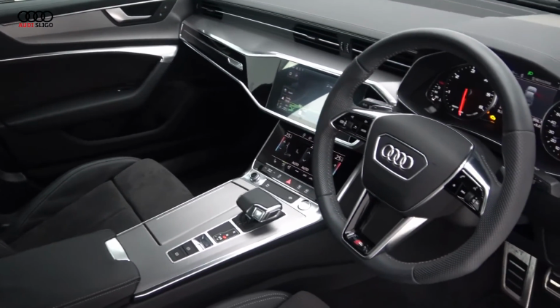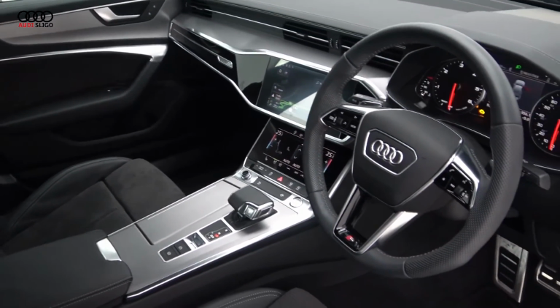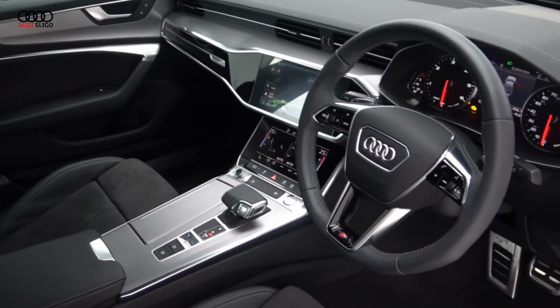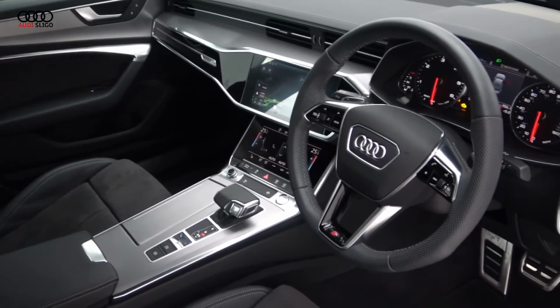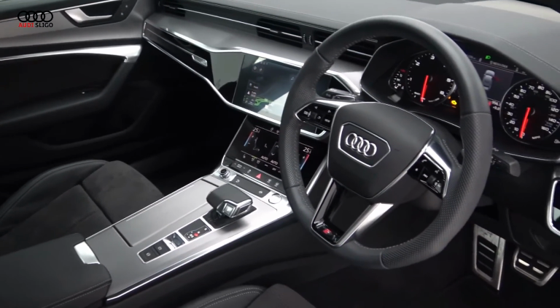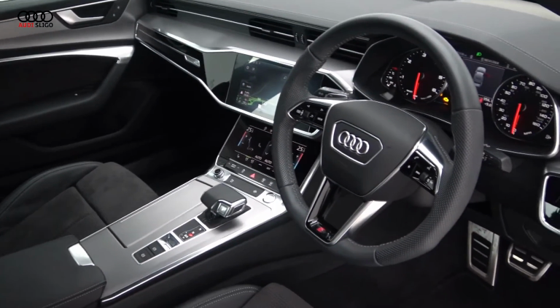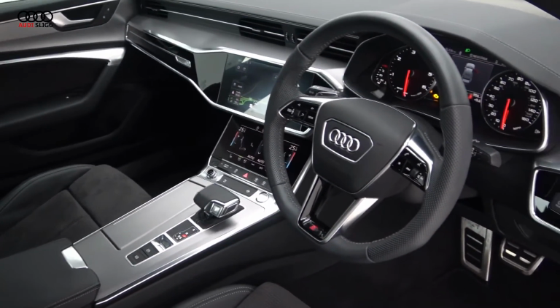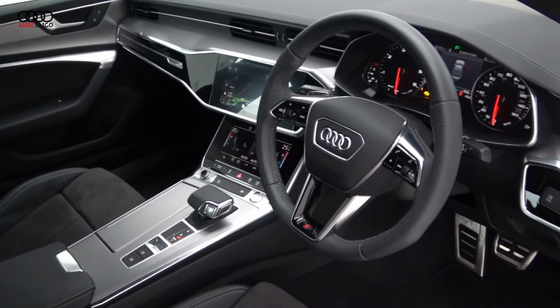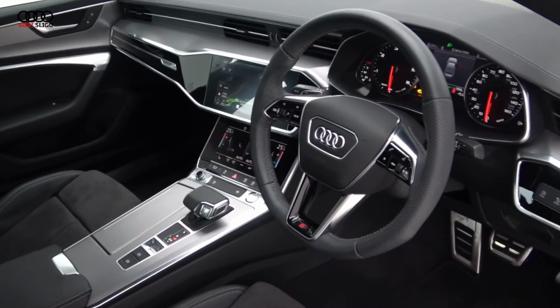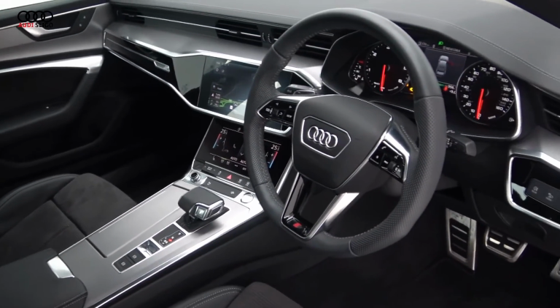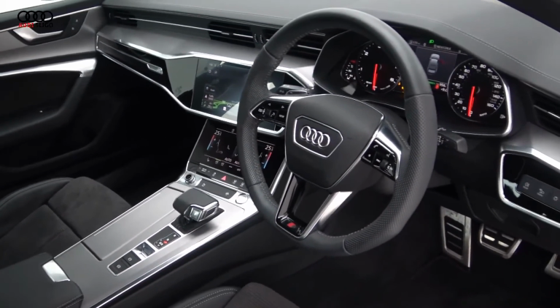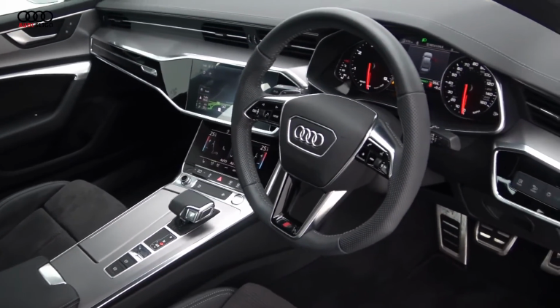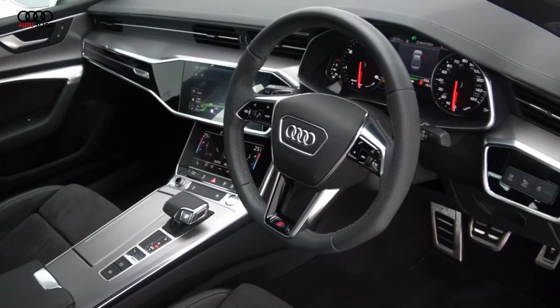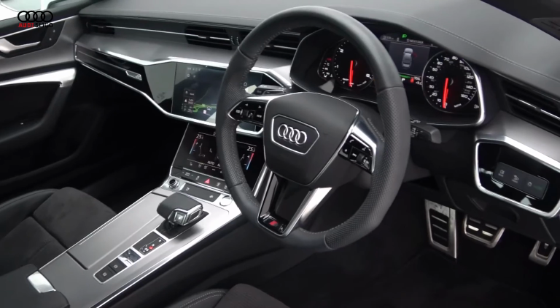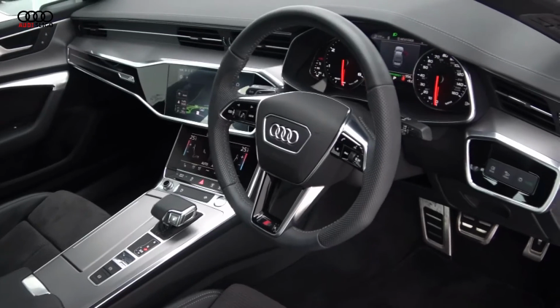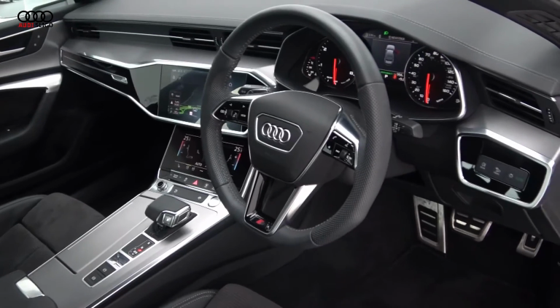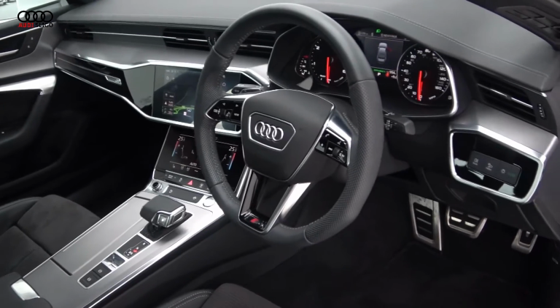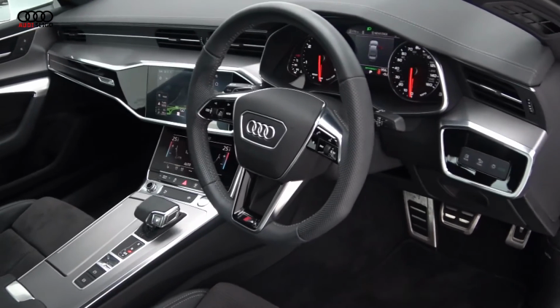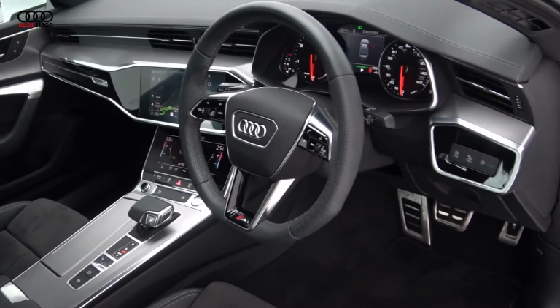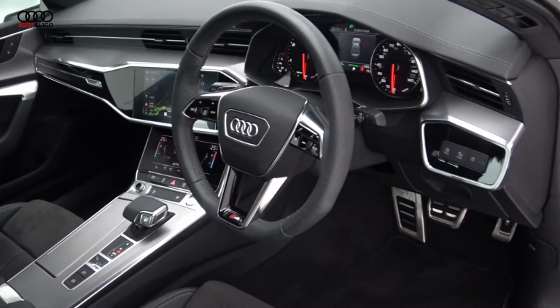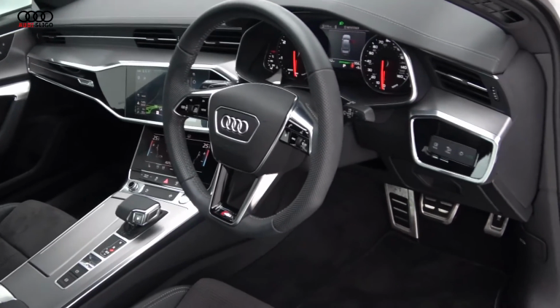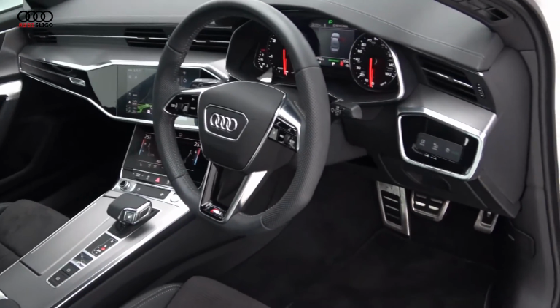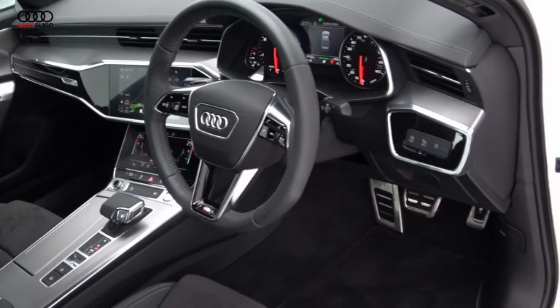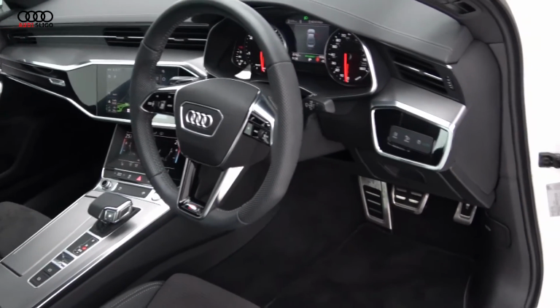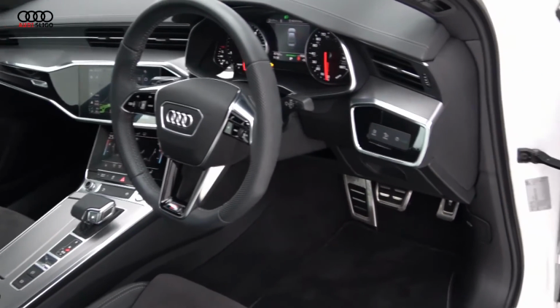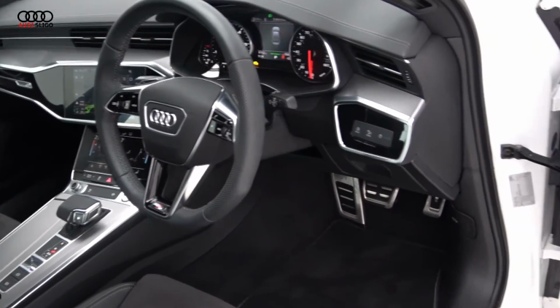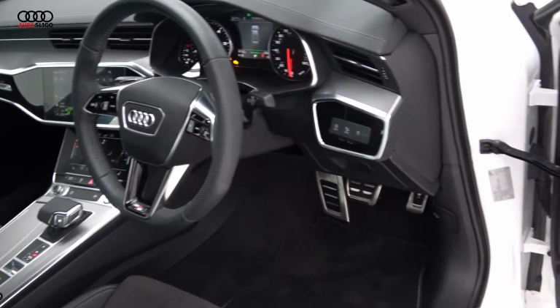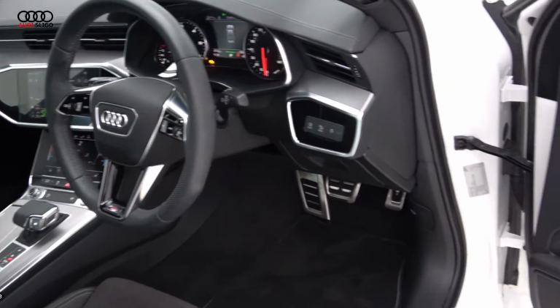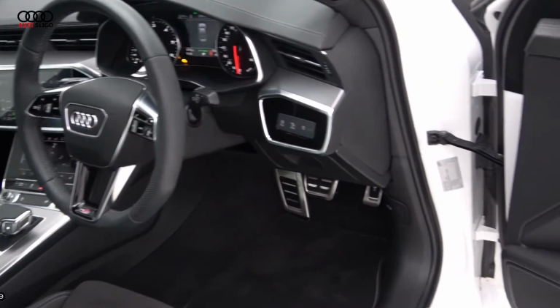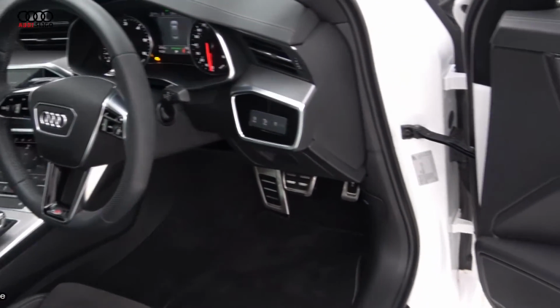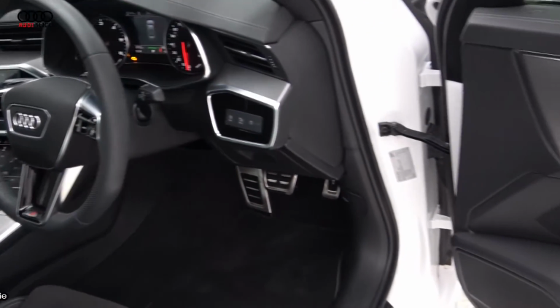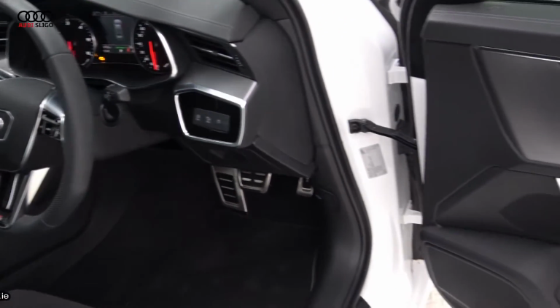Lane assist, satellite navigation, cruise control, and much more.